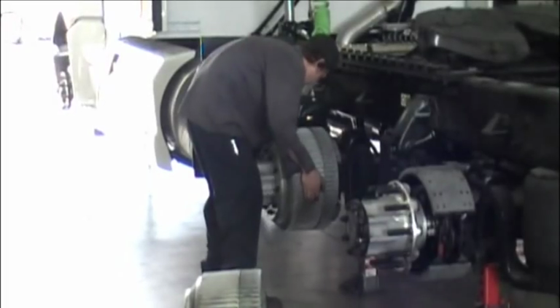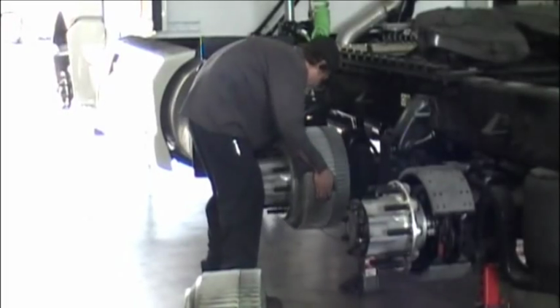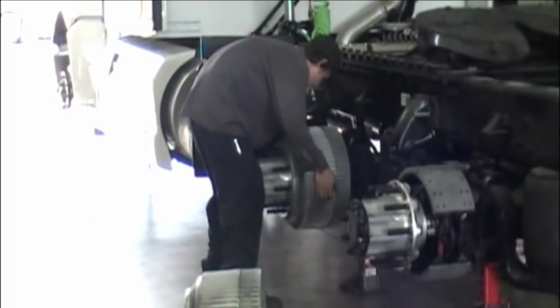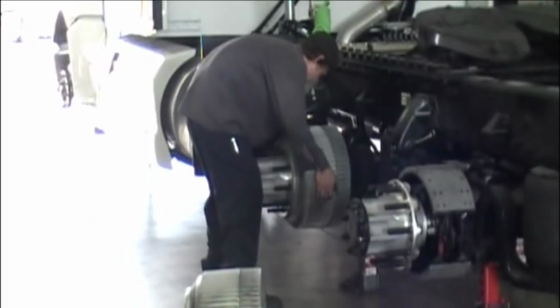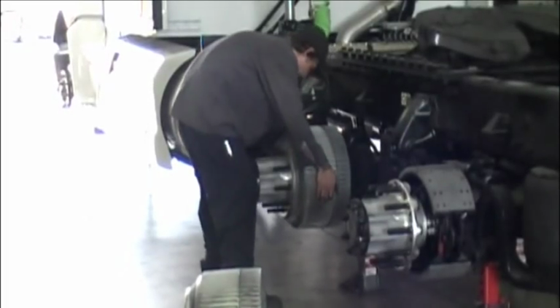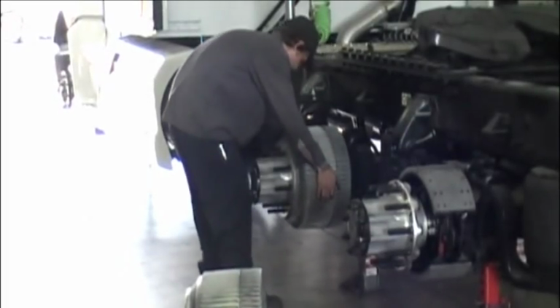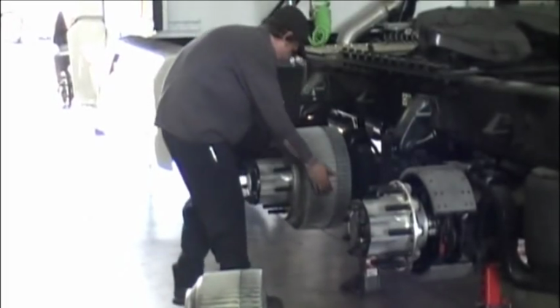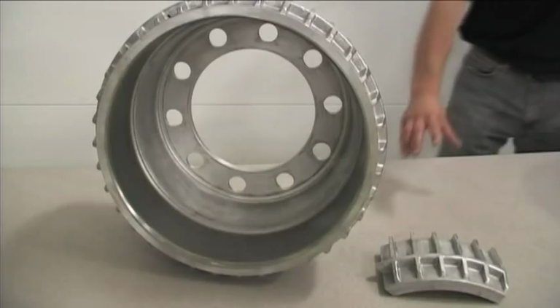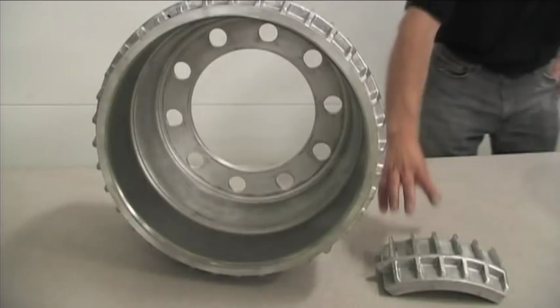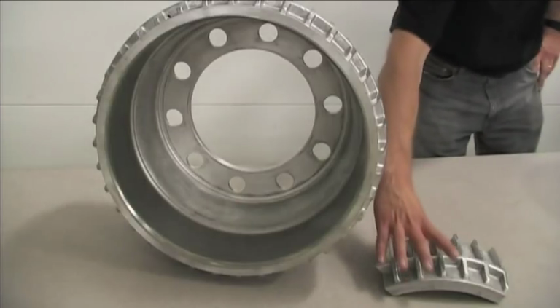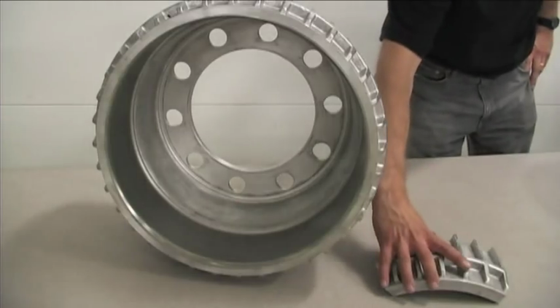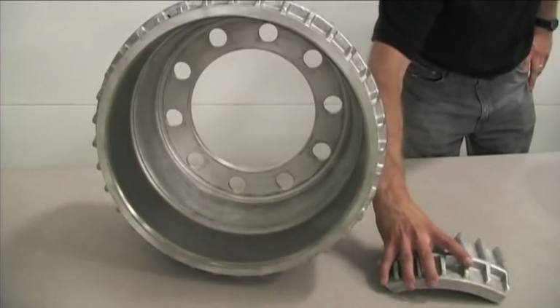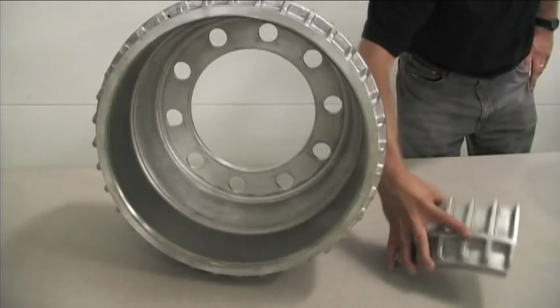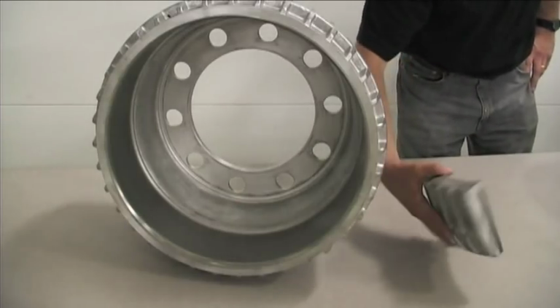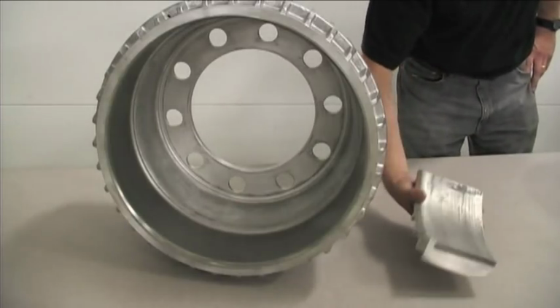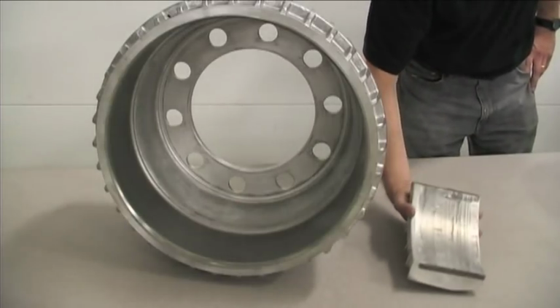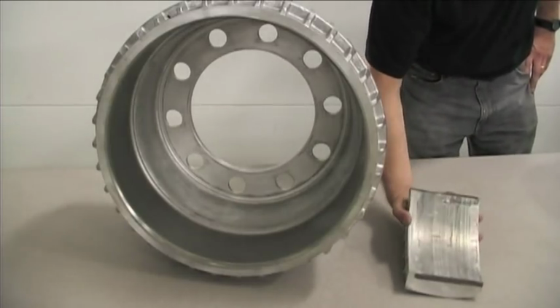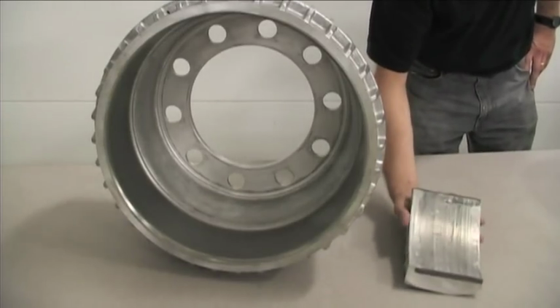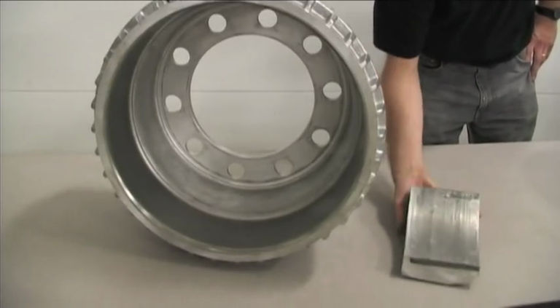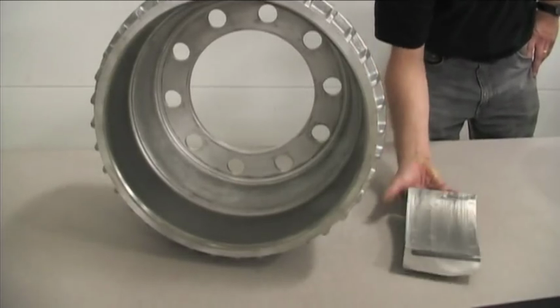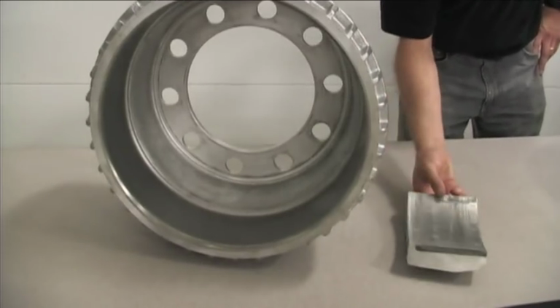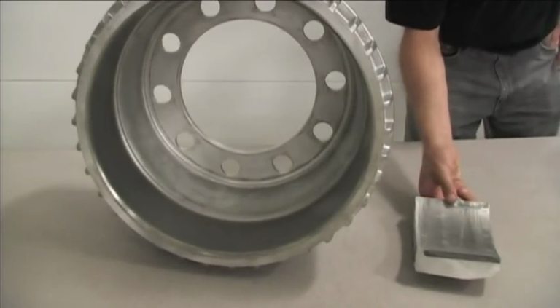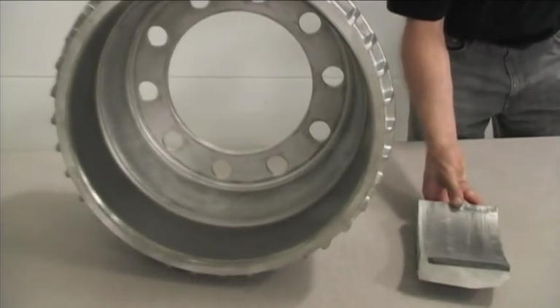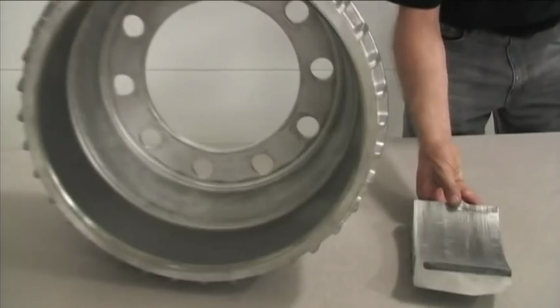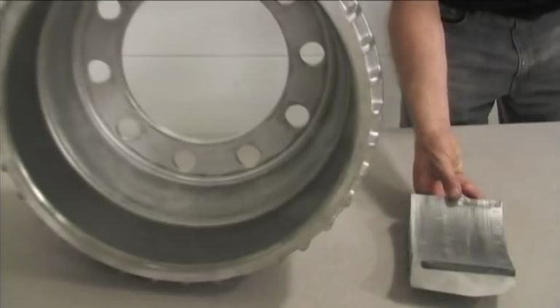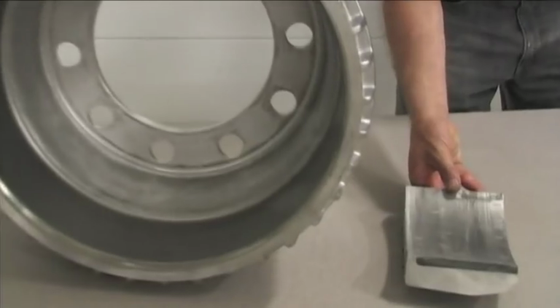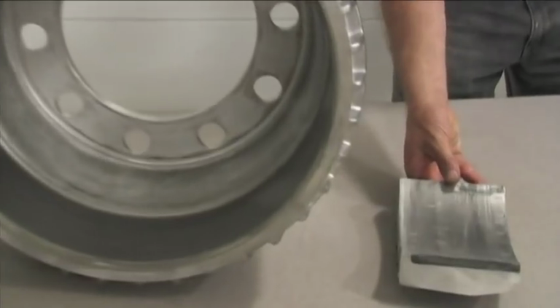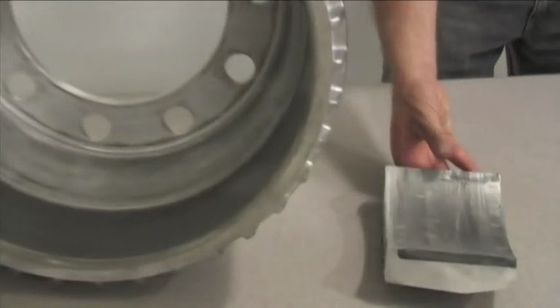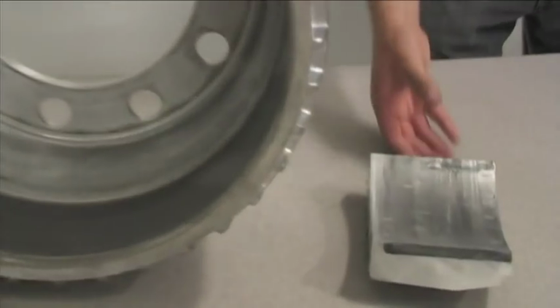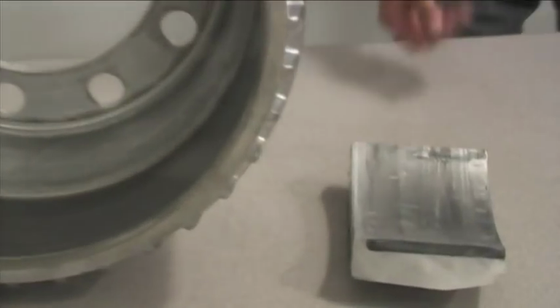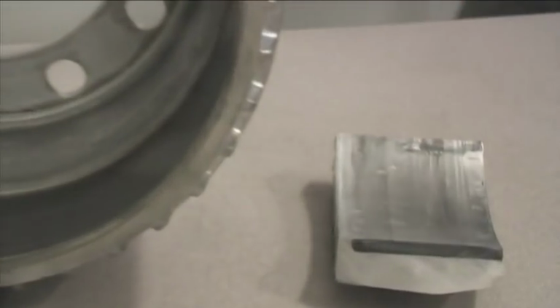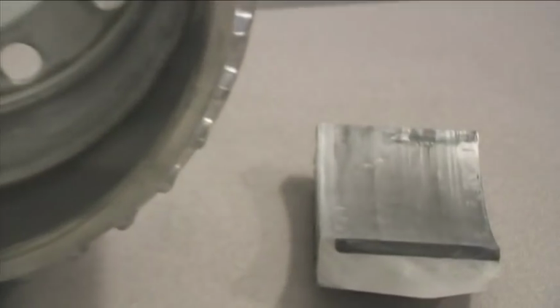On the commercial truck, the Century brake drum saves 100 pounds per axle when installed on drive axles.